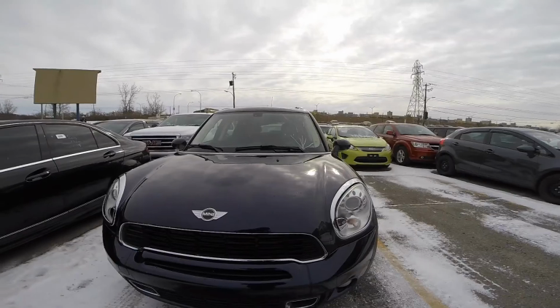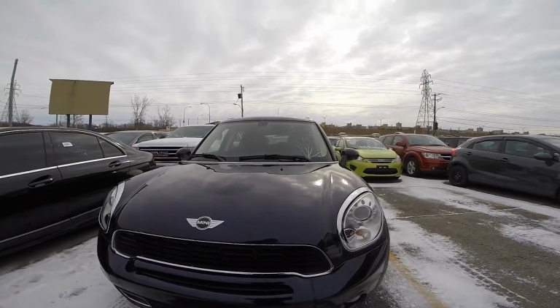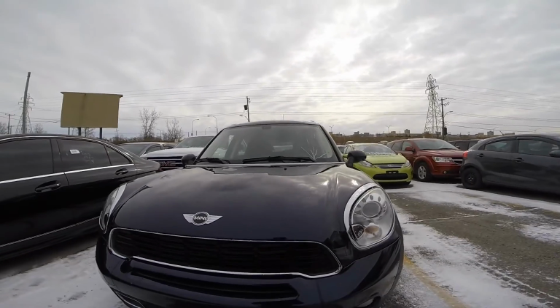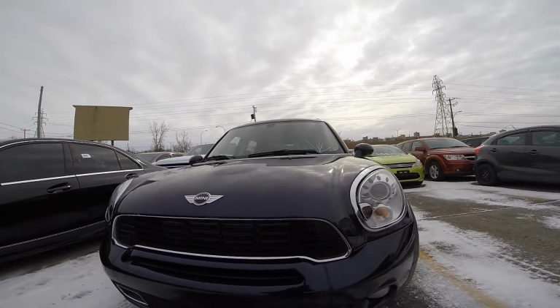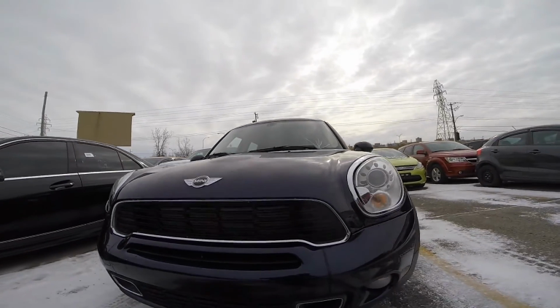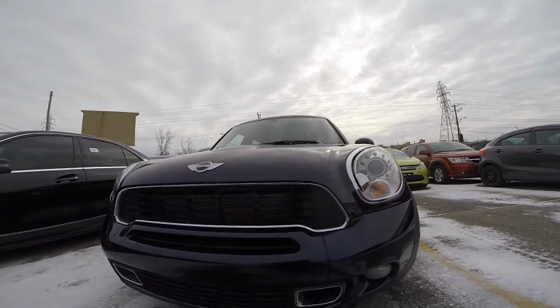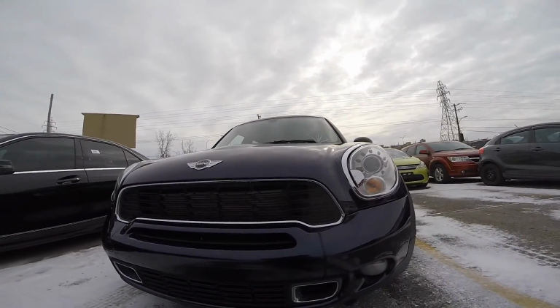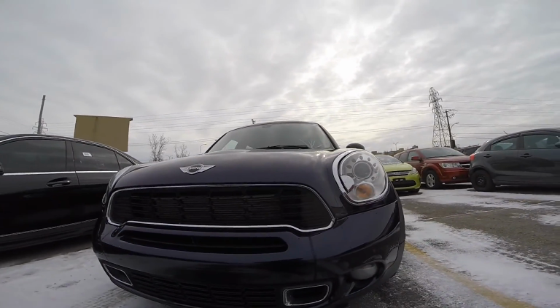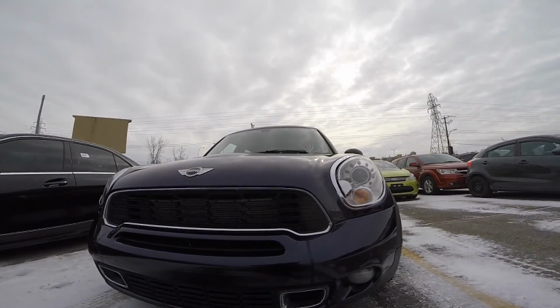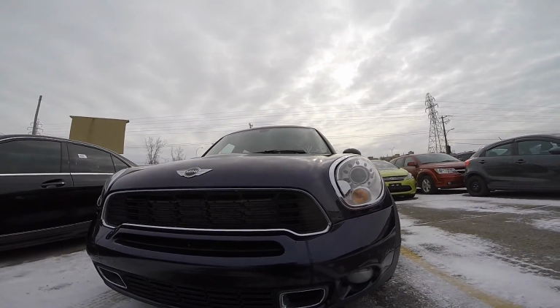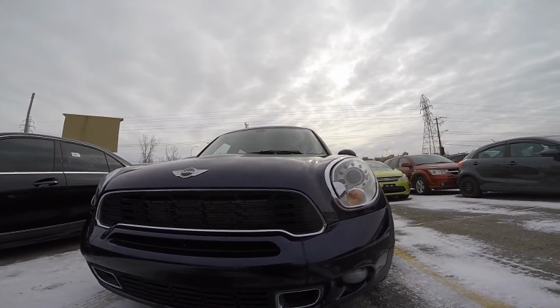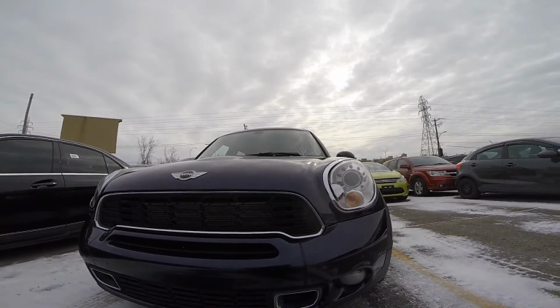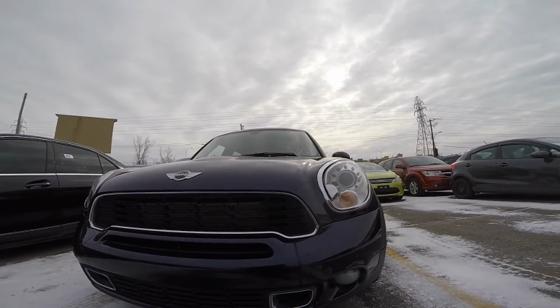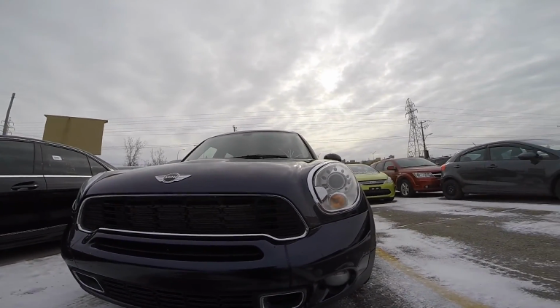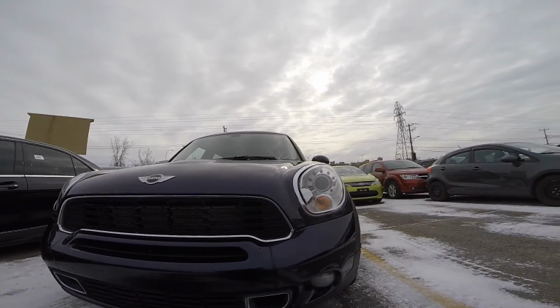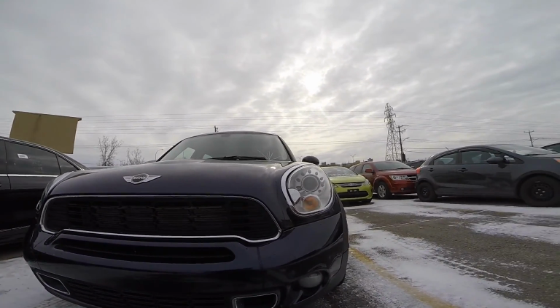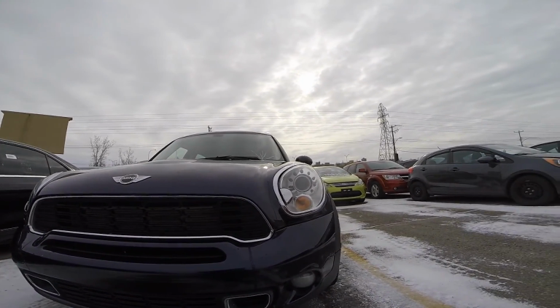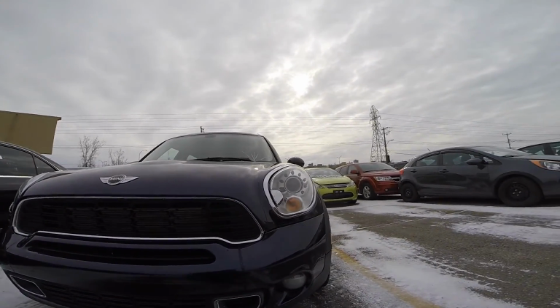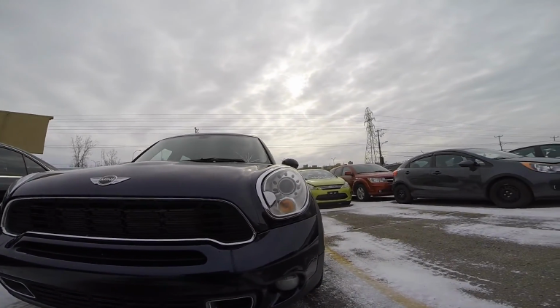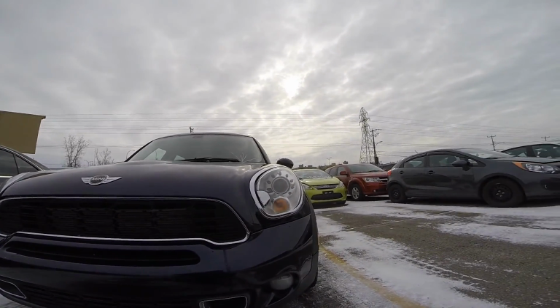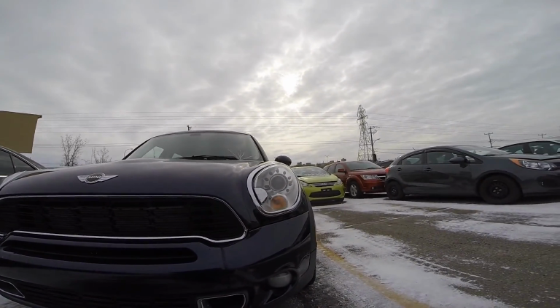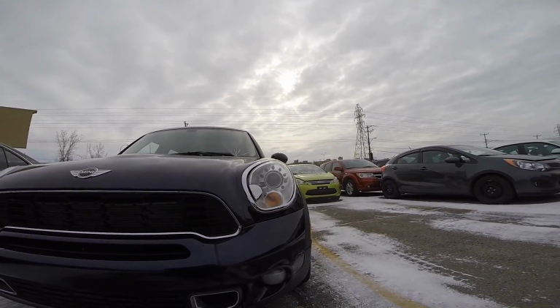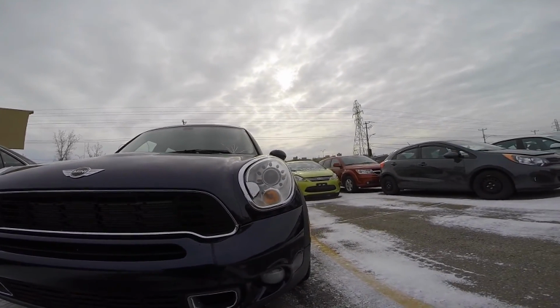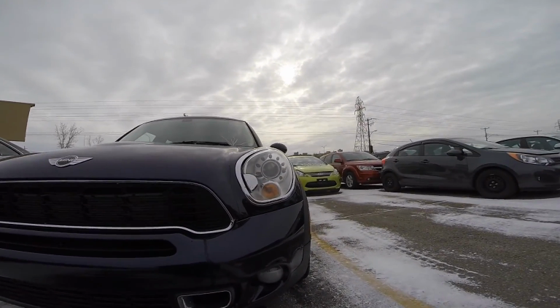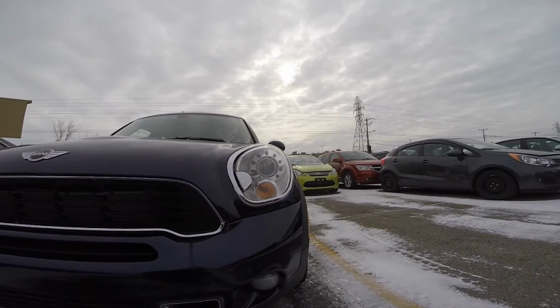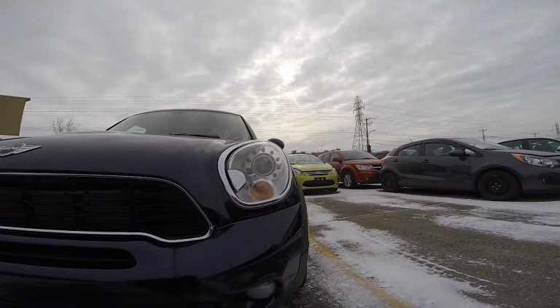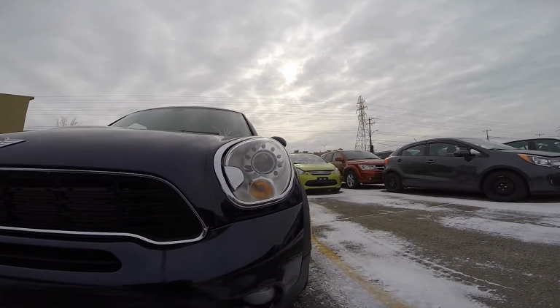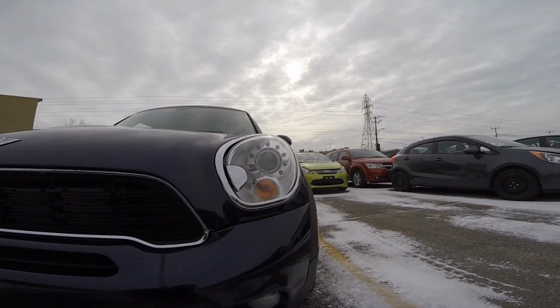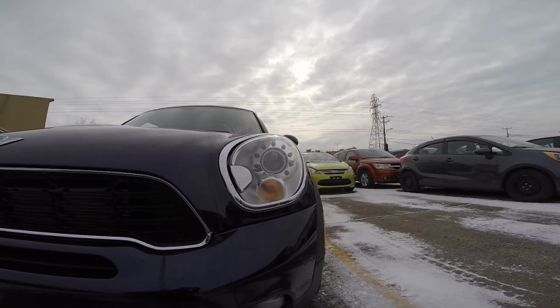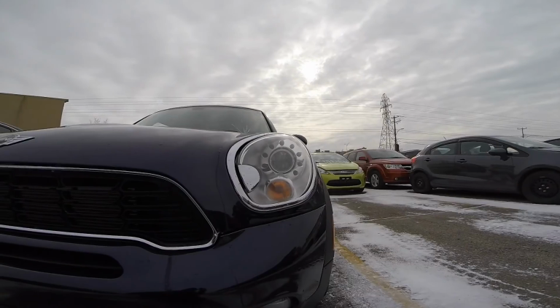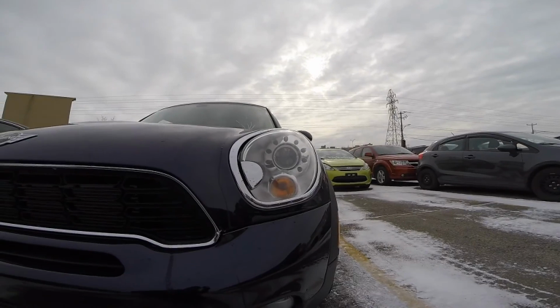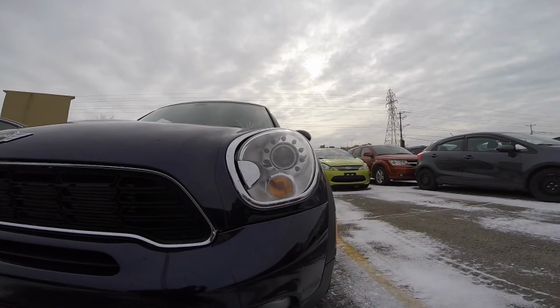Welcome! This episode features a Mini Countryman S 2011.